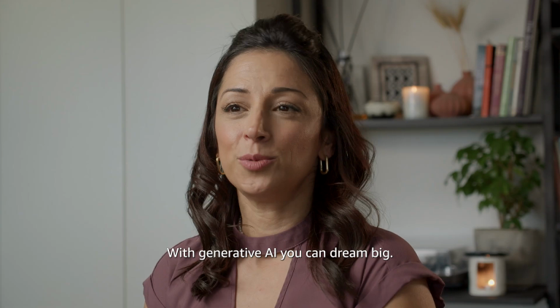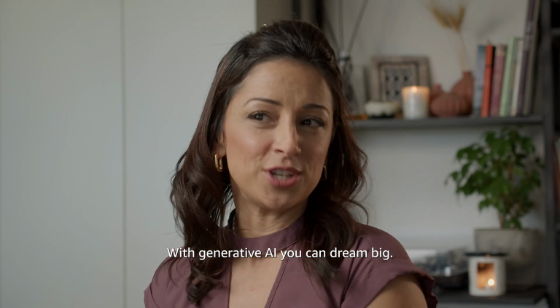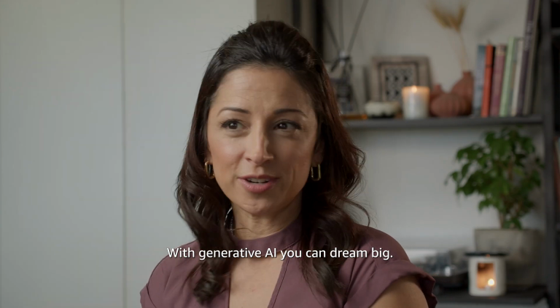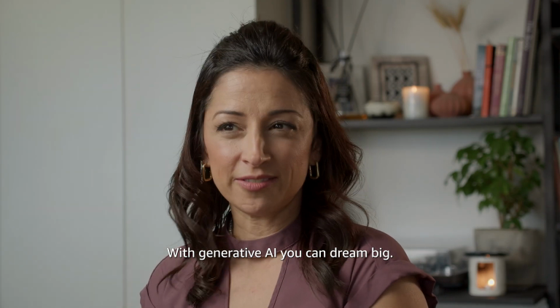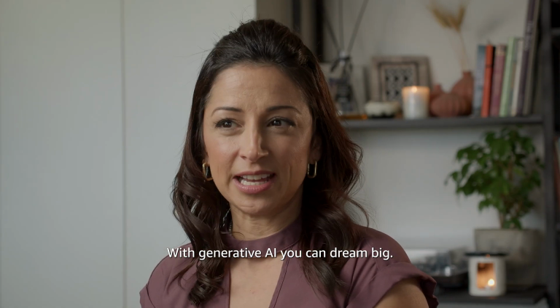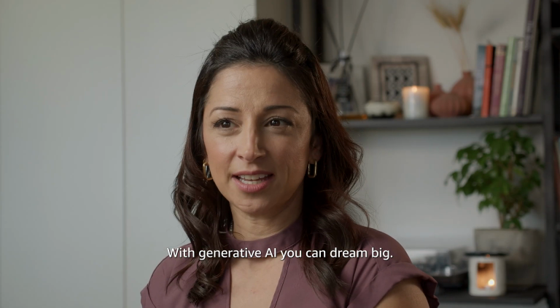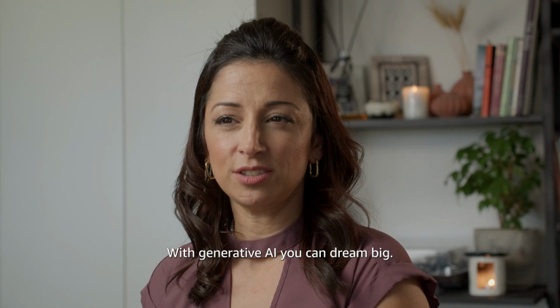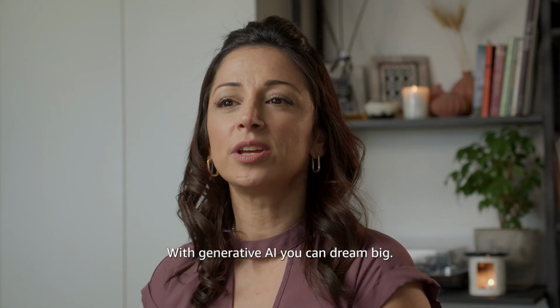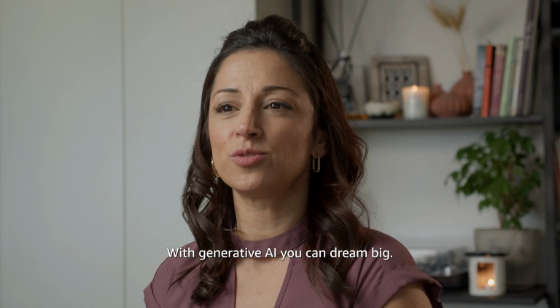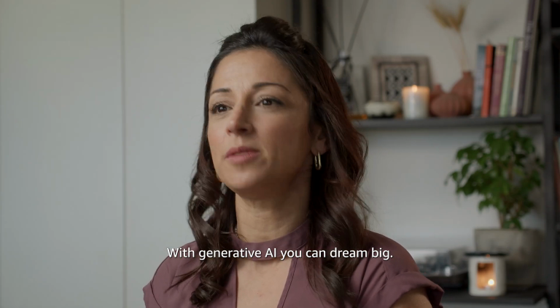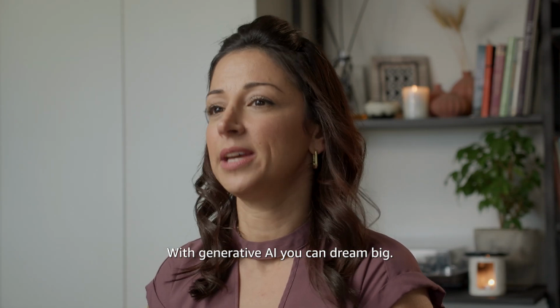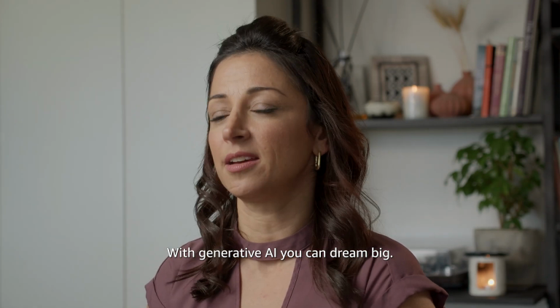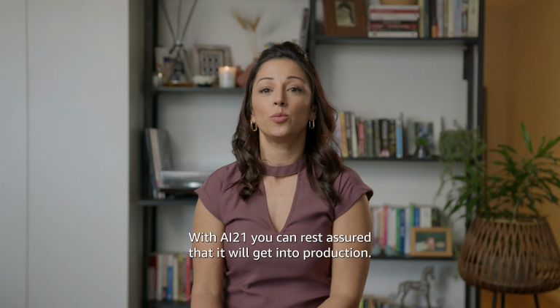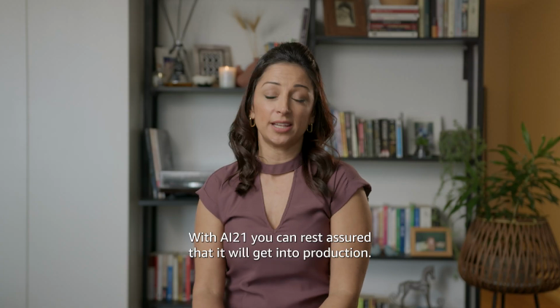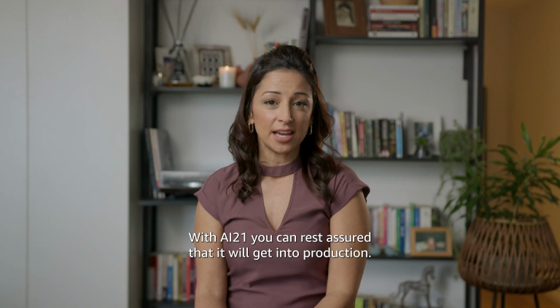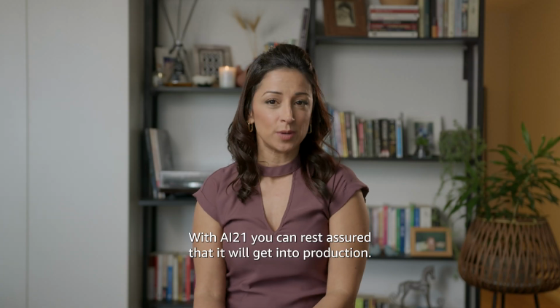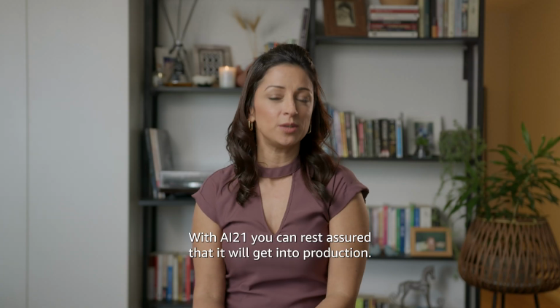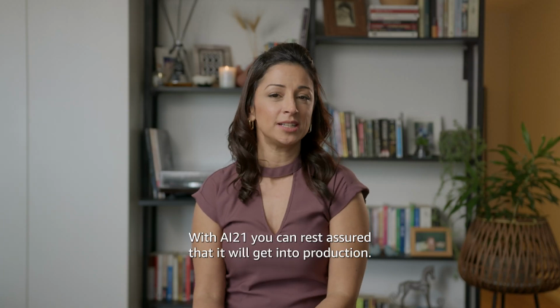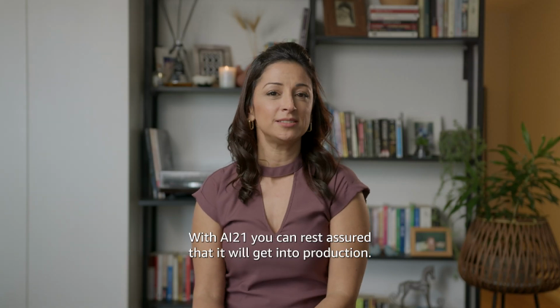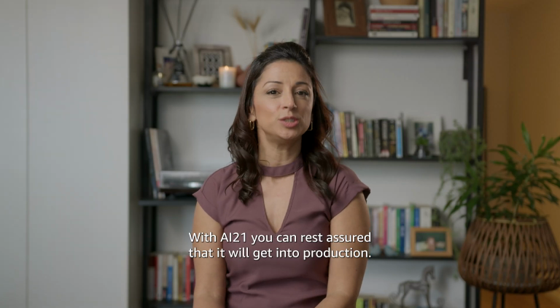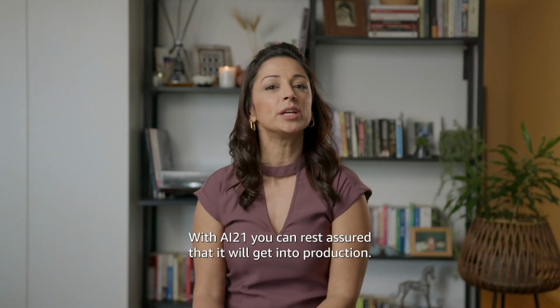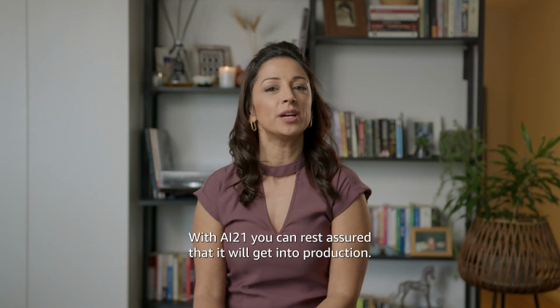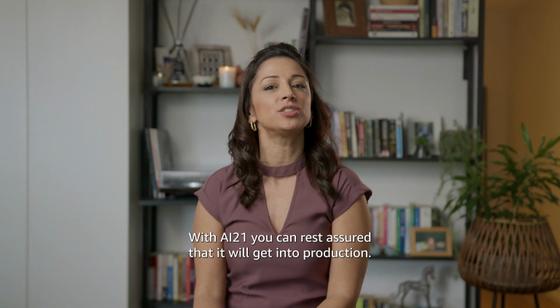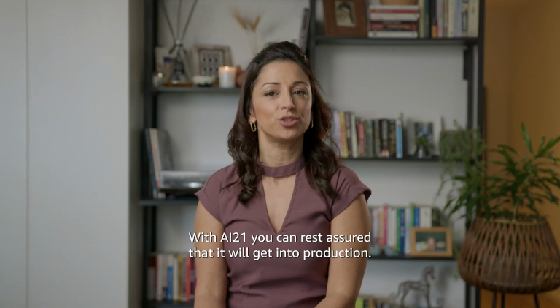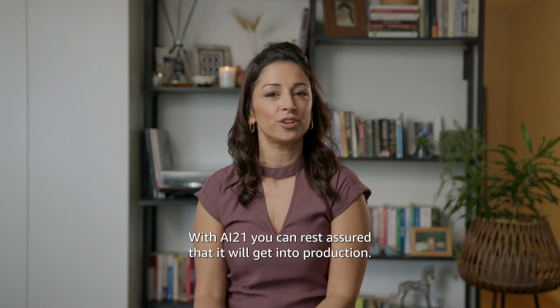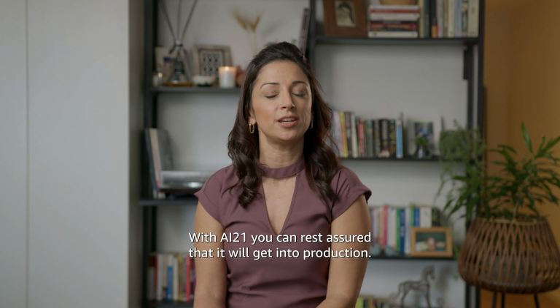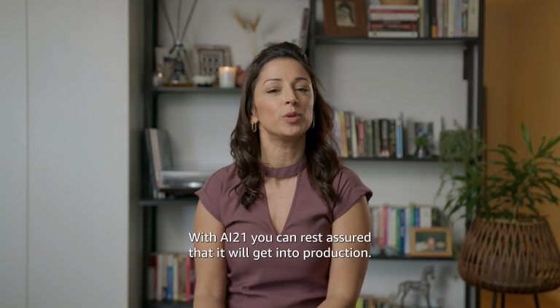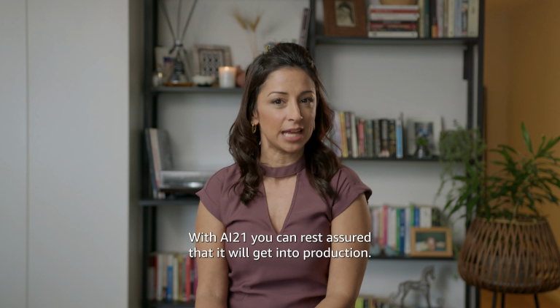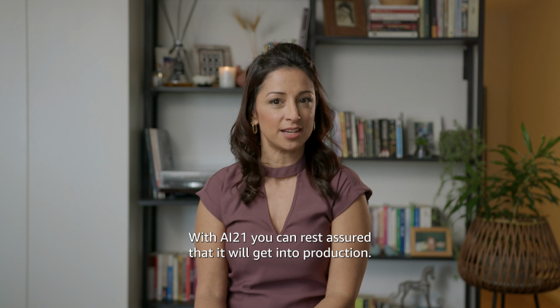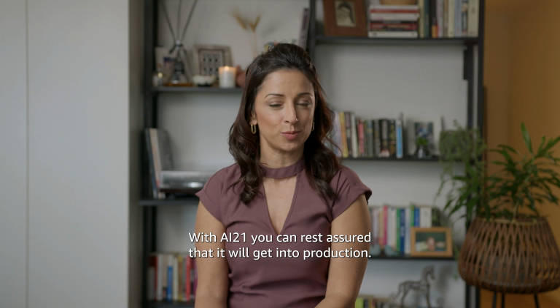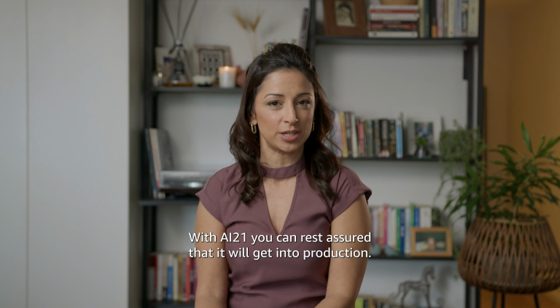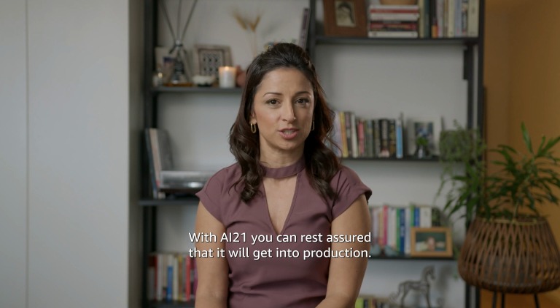With generative AI, you can dream big. With AI21, you can rest assured that it will get into production.